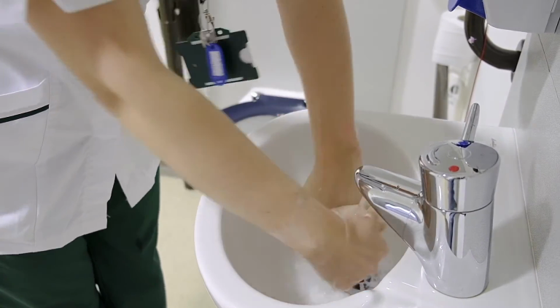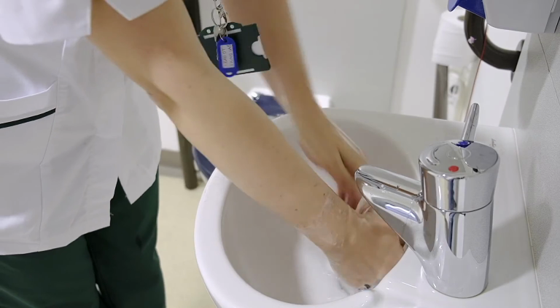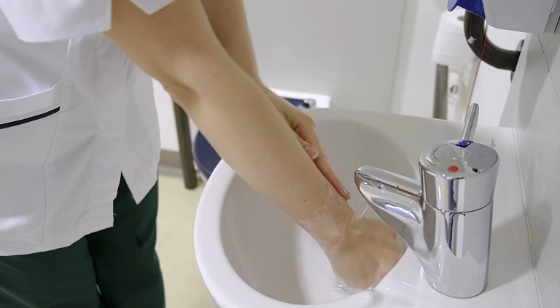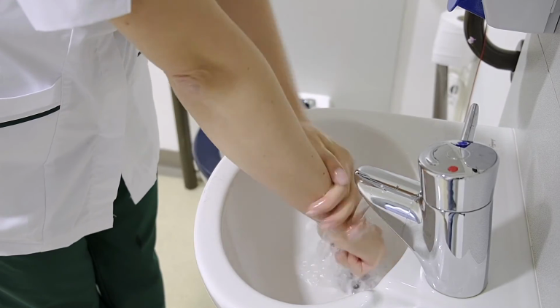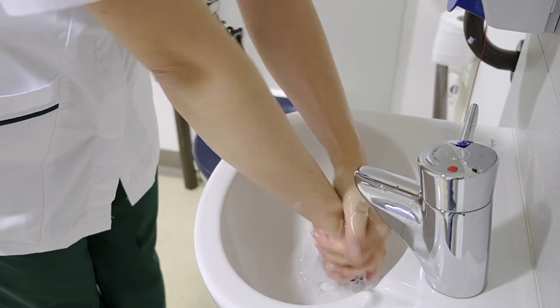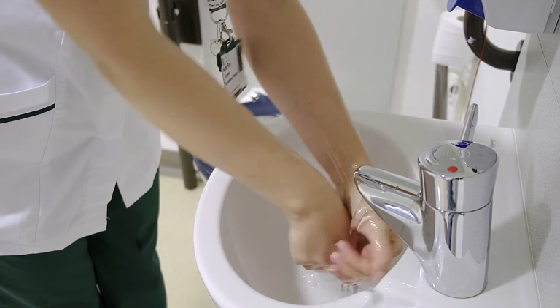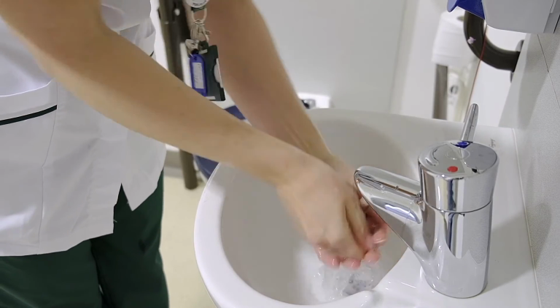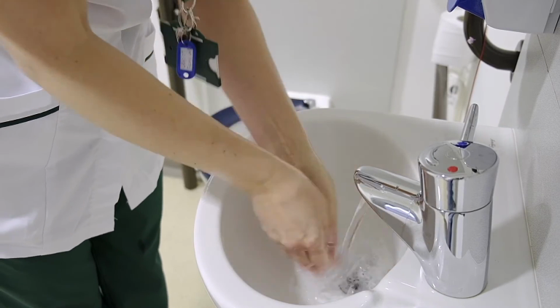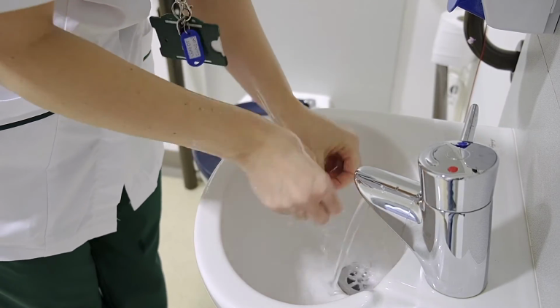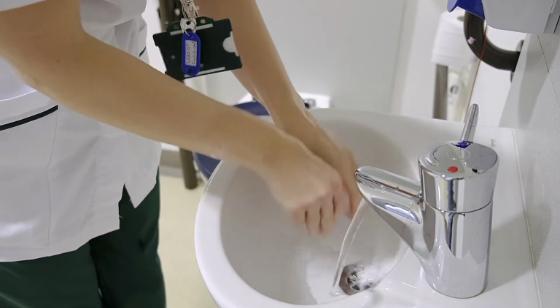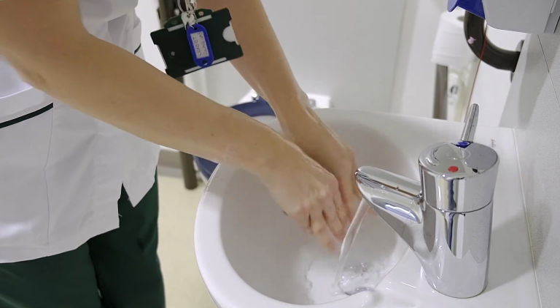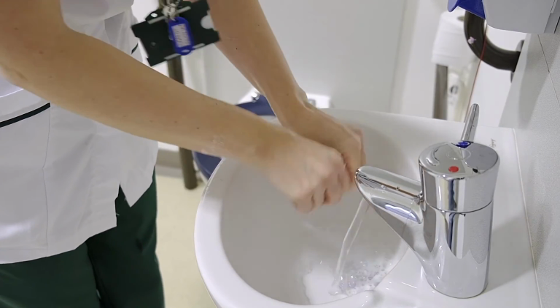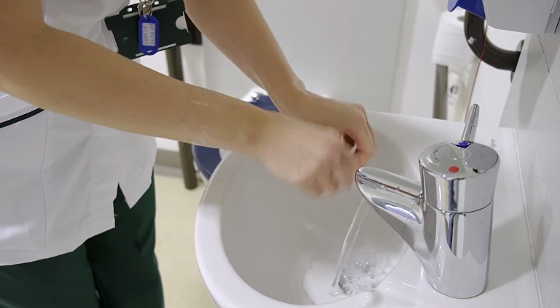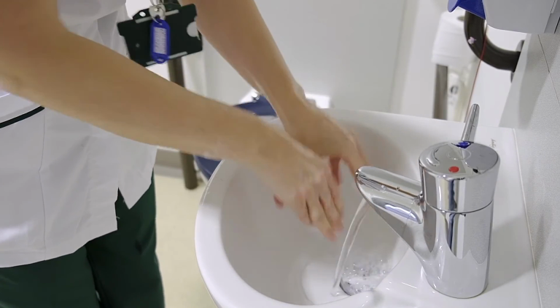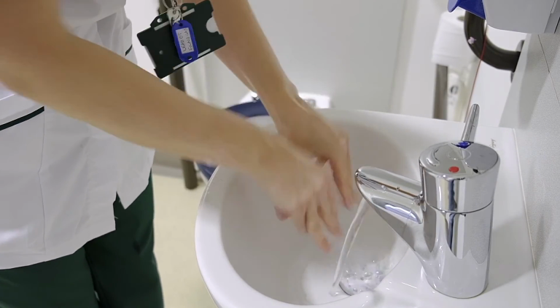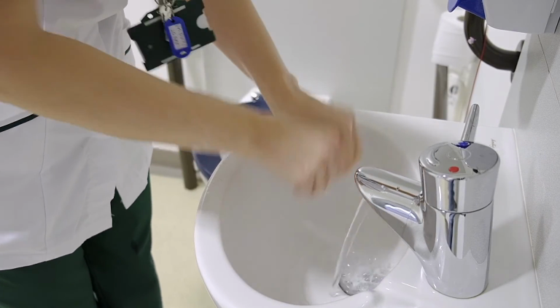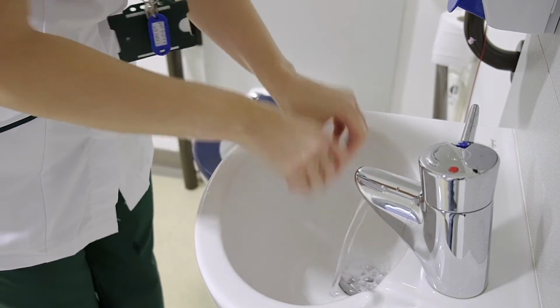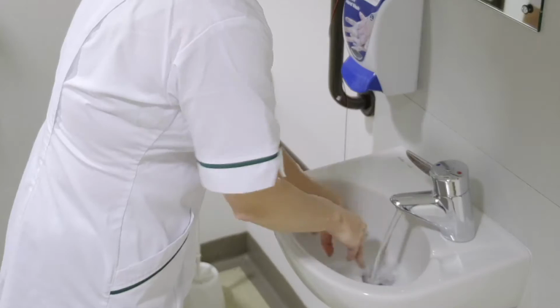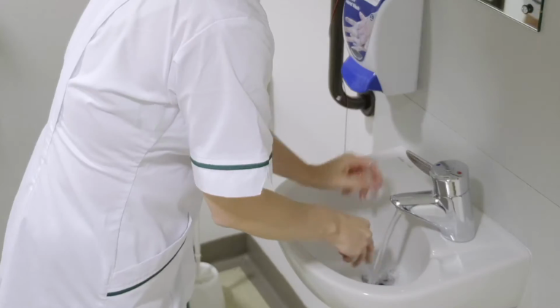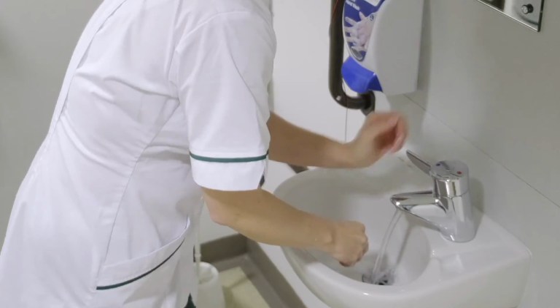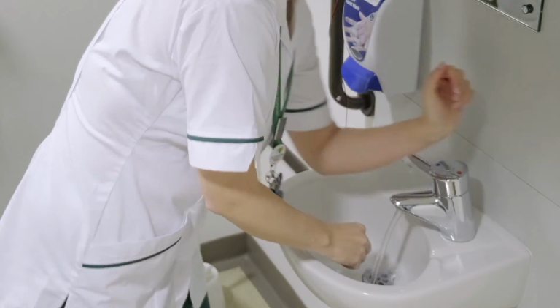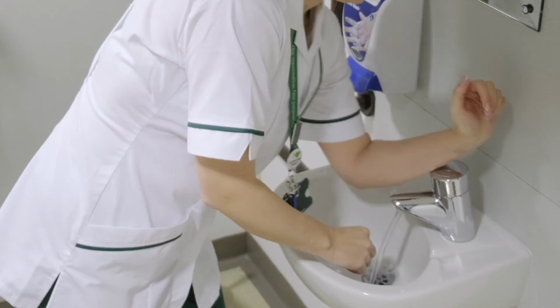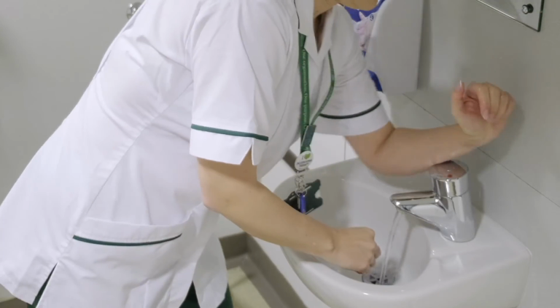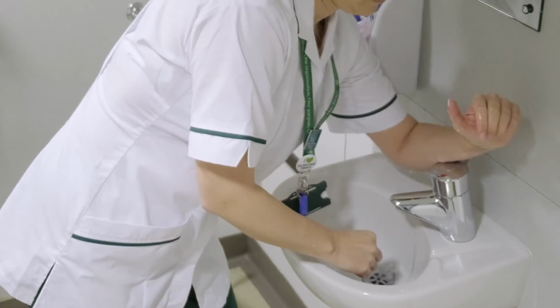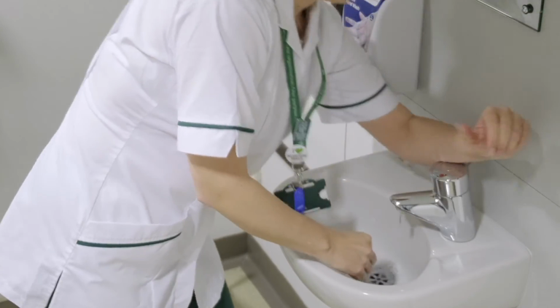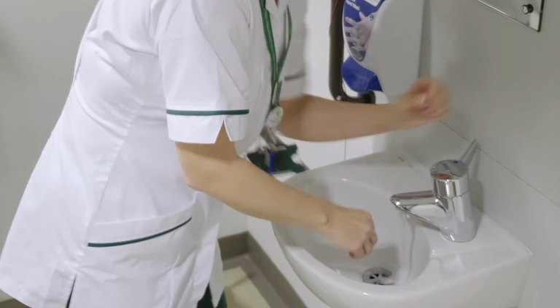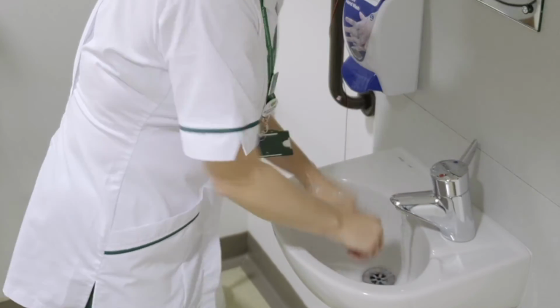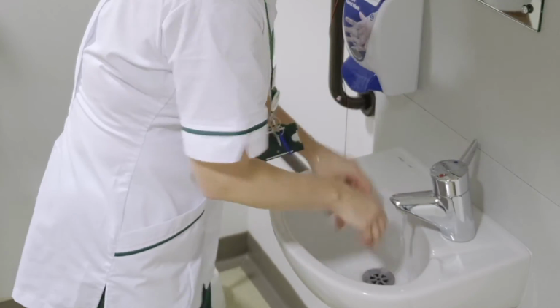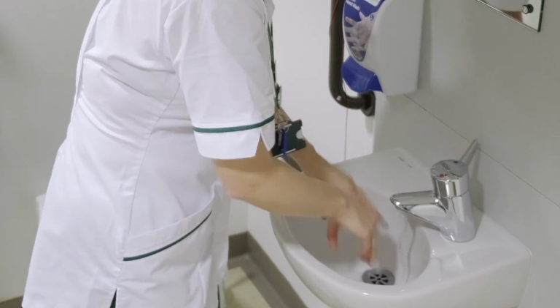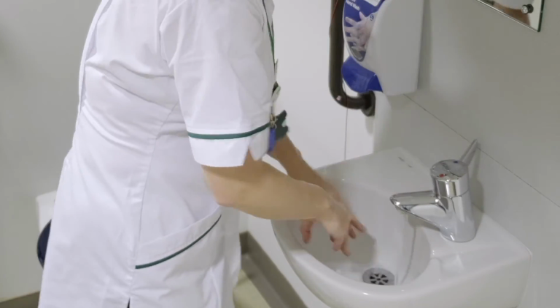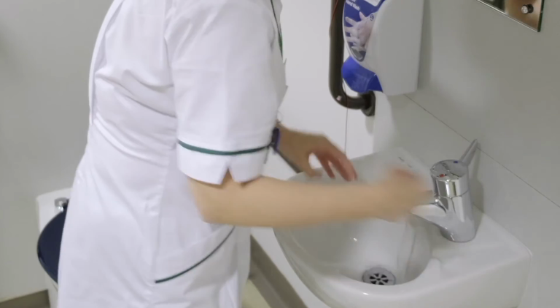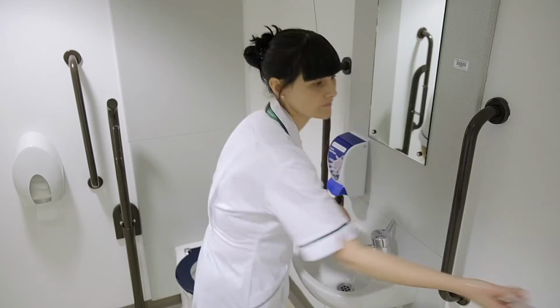Rinse hands thoroughly with running water. Dry hands thoroughly with a single use towel.